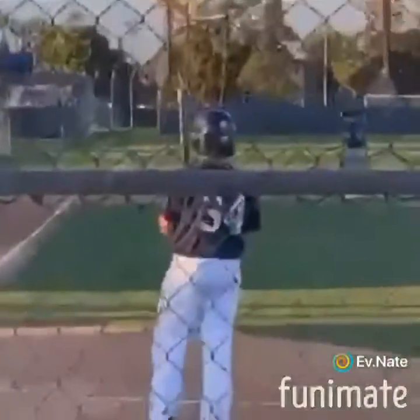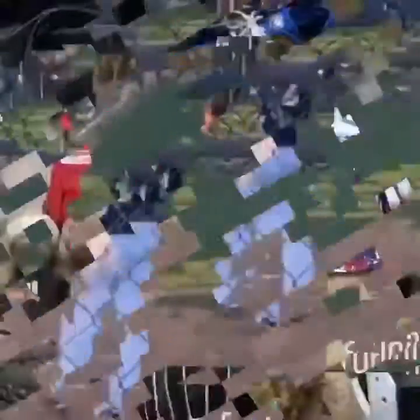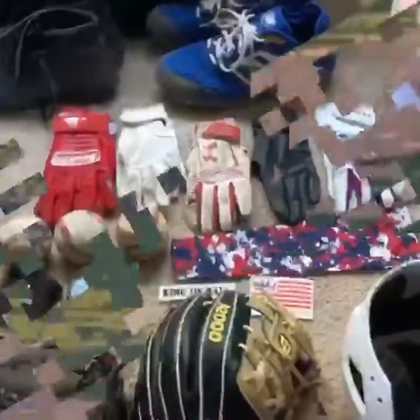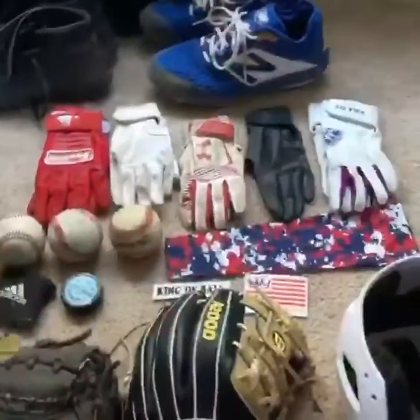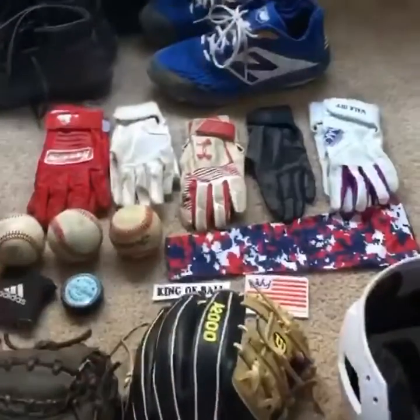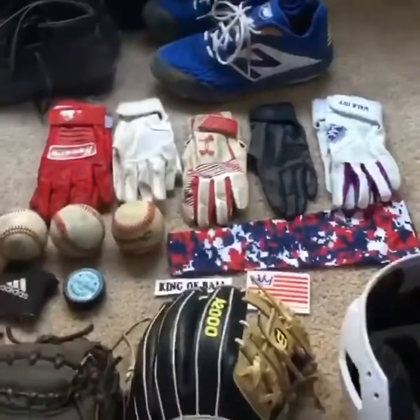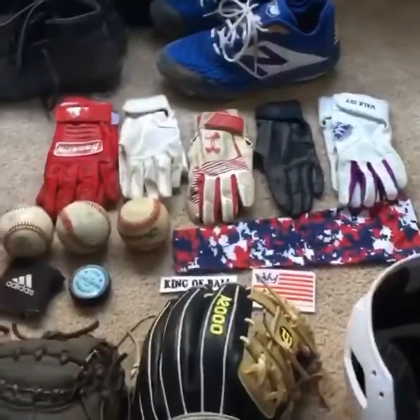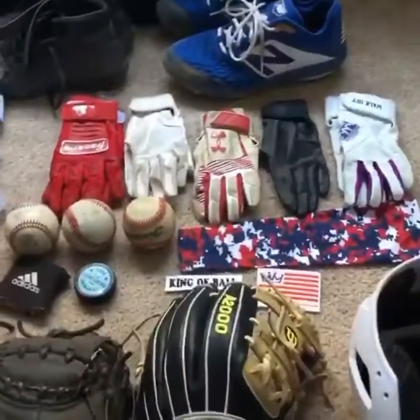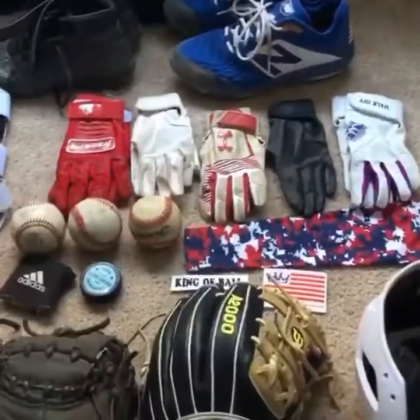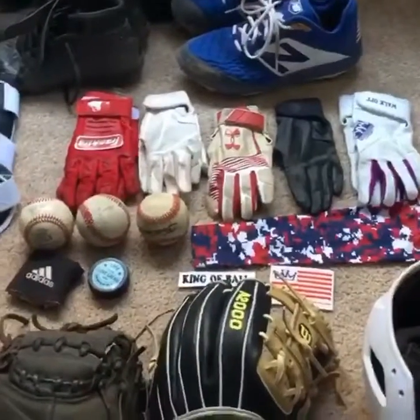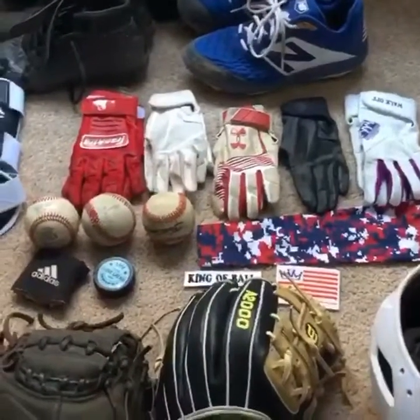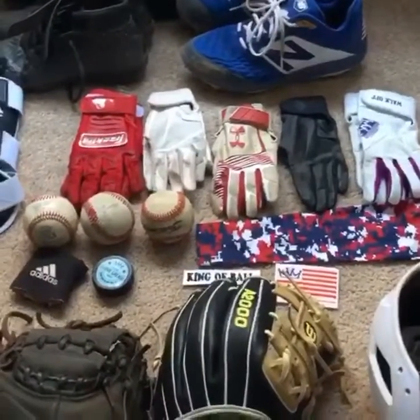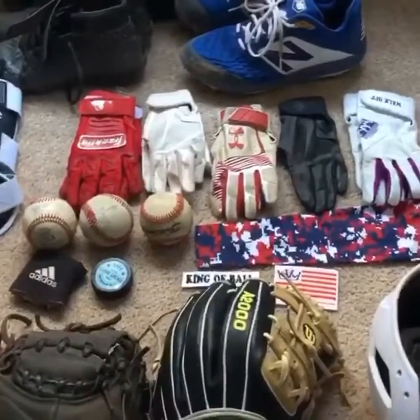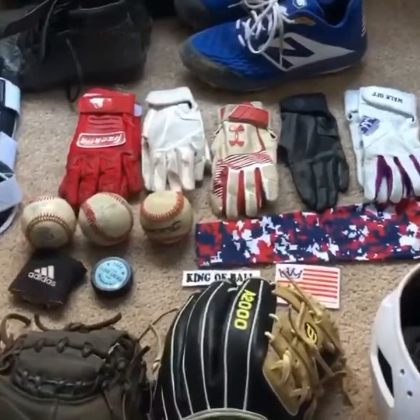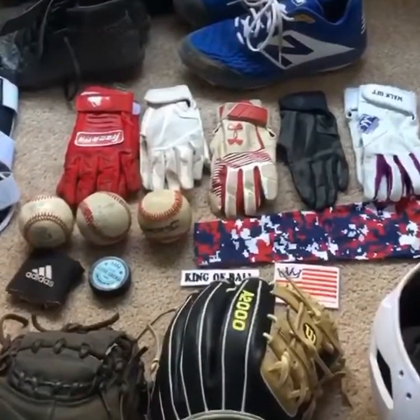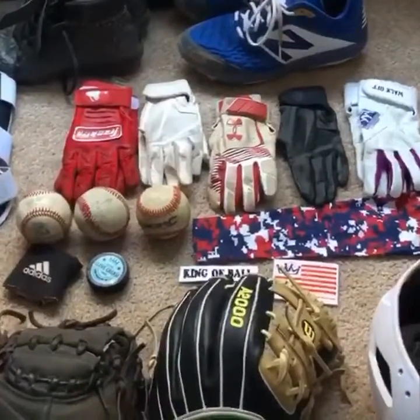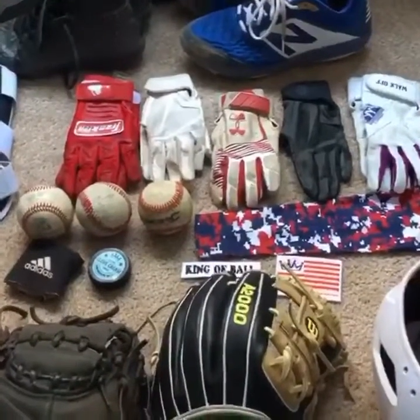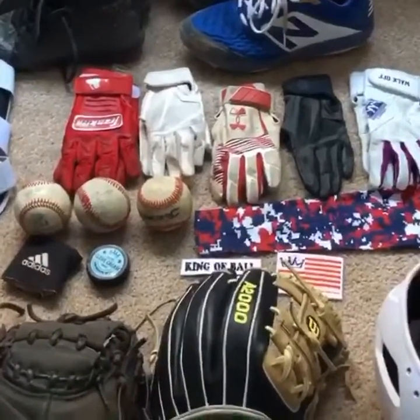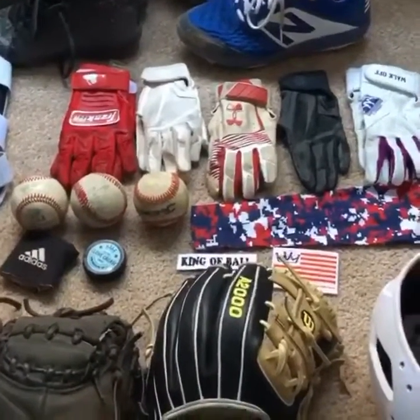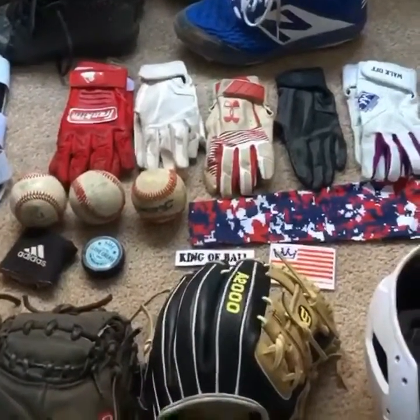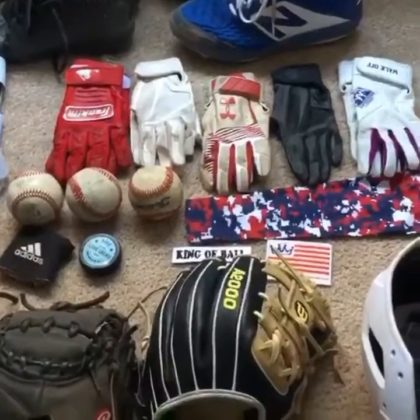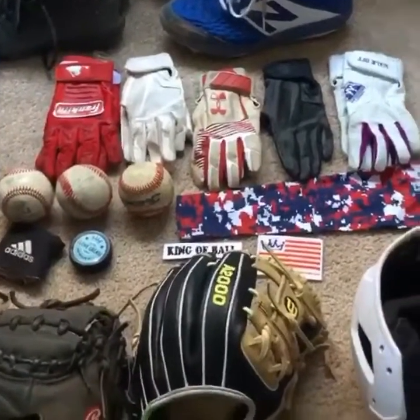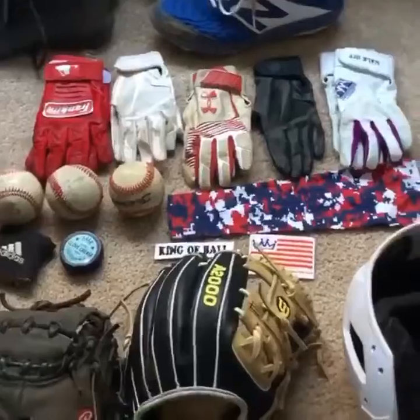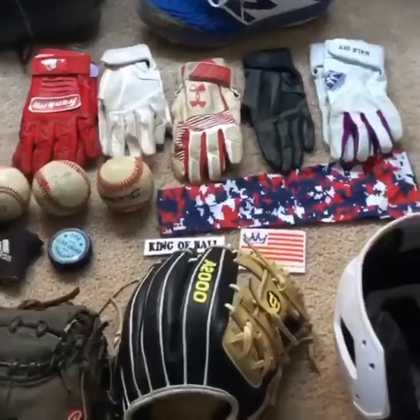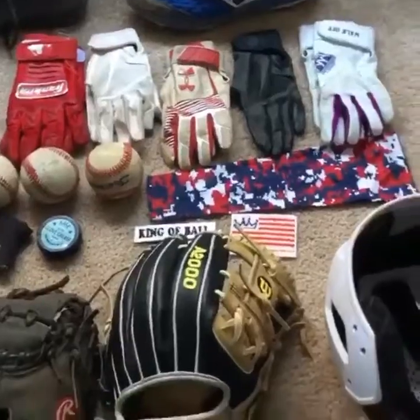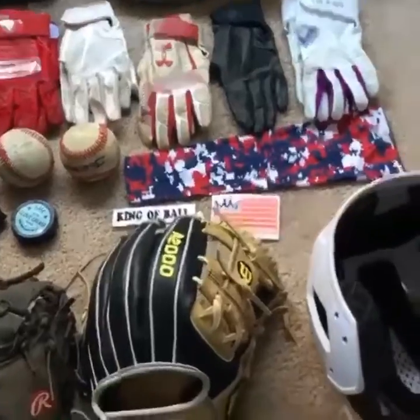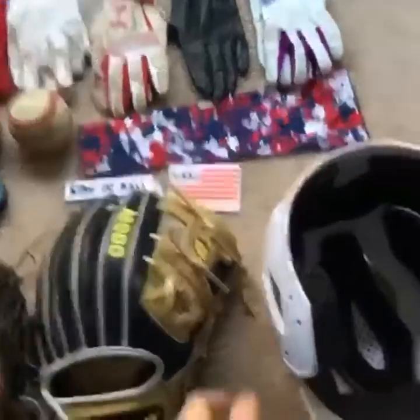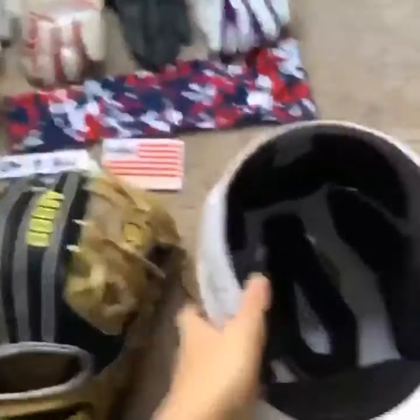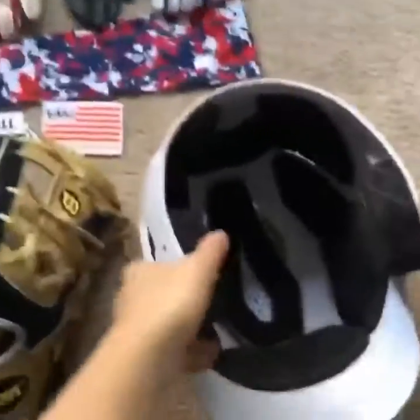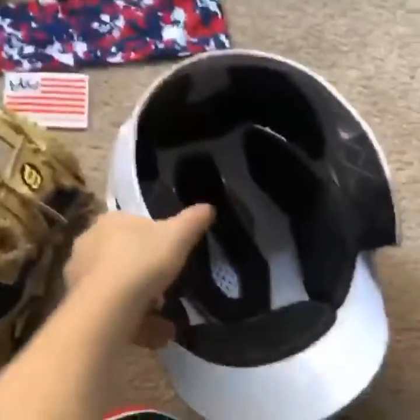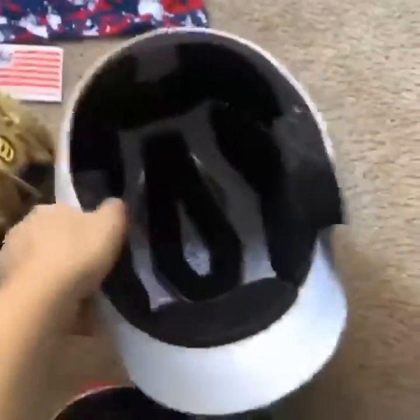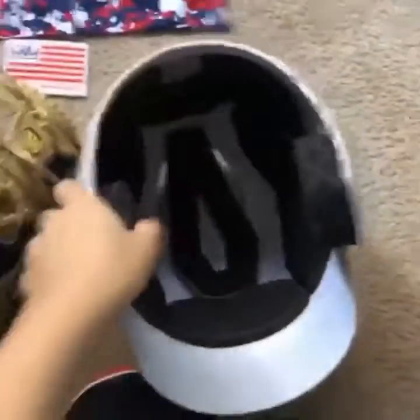Hi guys, Cody from CNT Baseball, and I'm going to be going over my equipment — what's in my baseball bag.